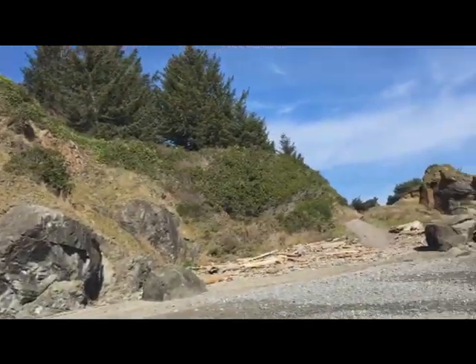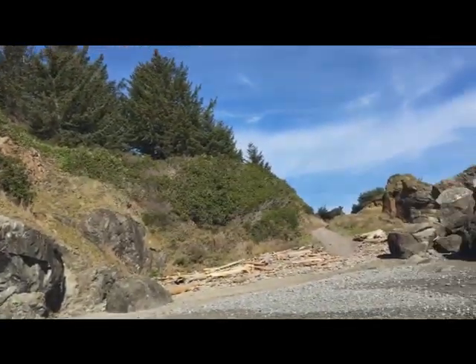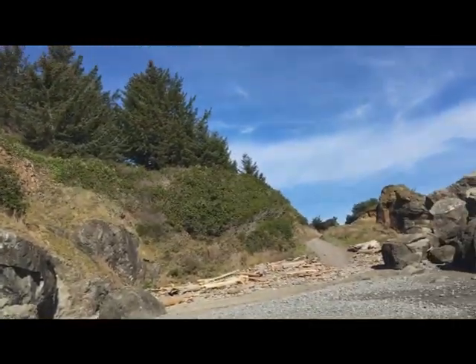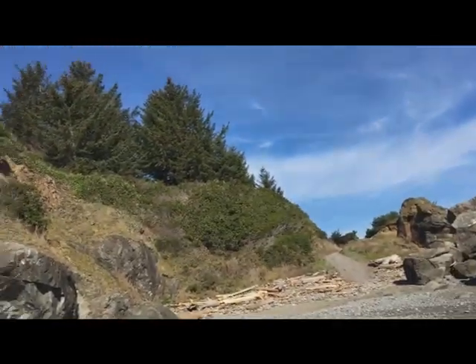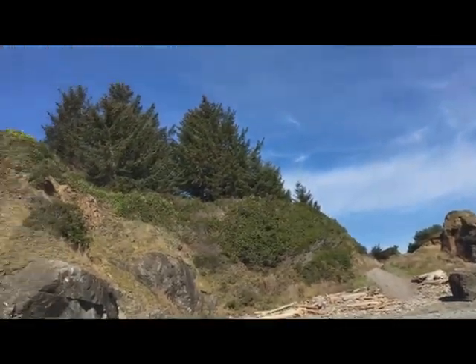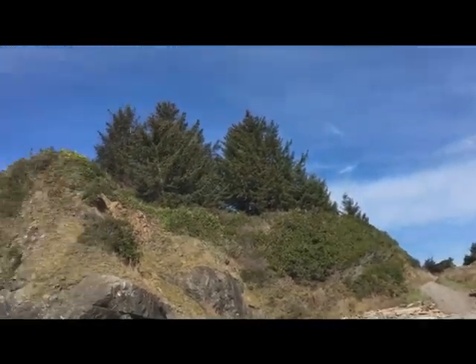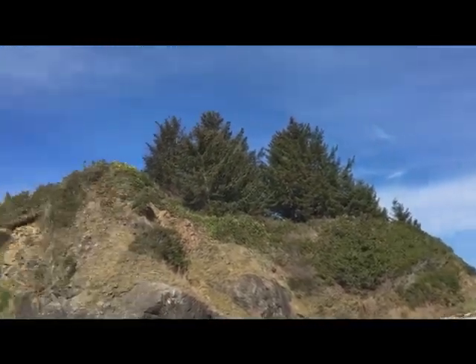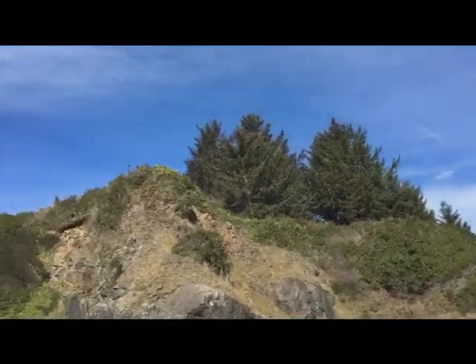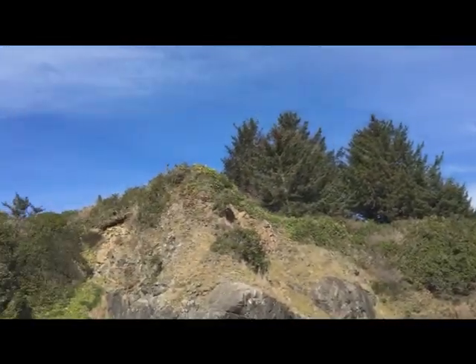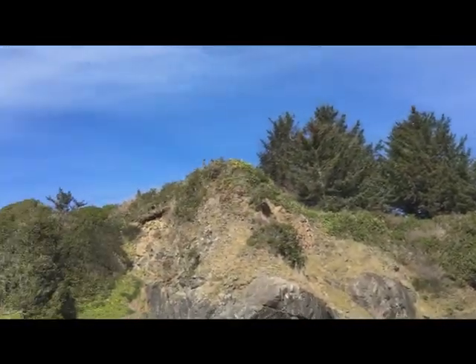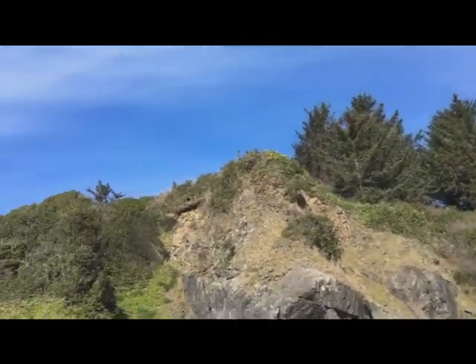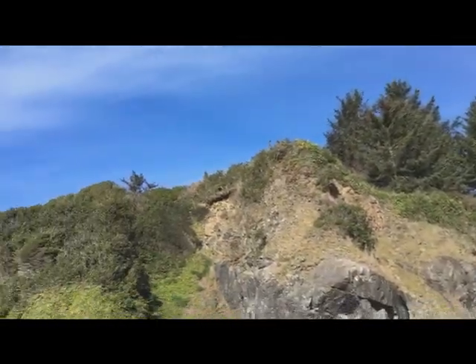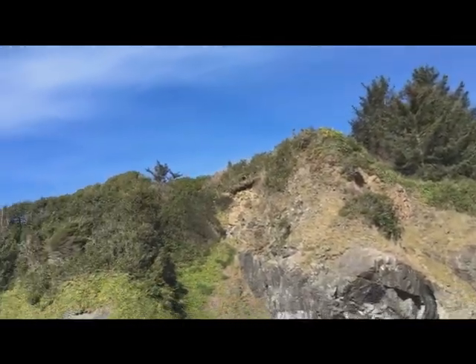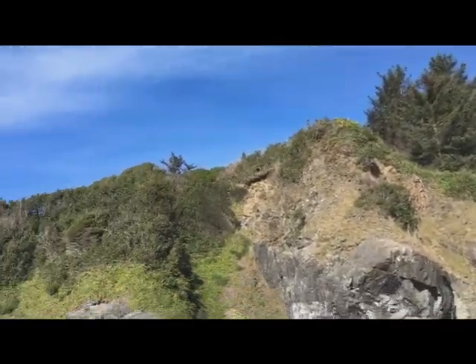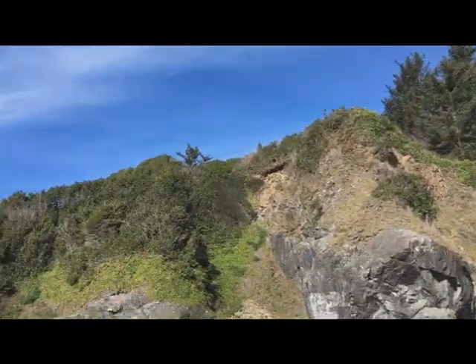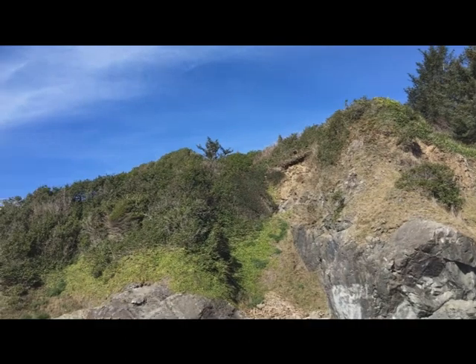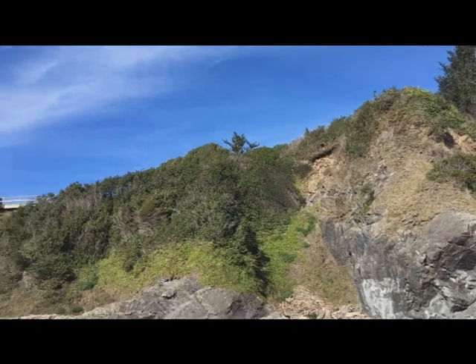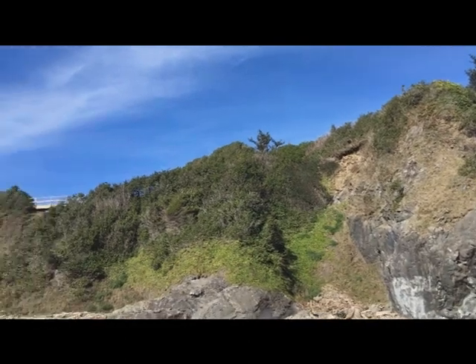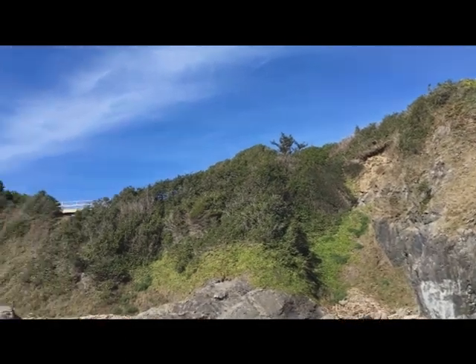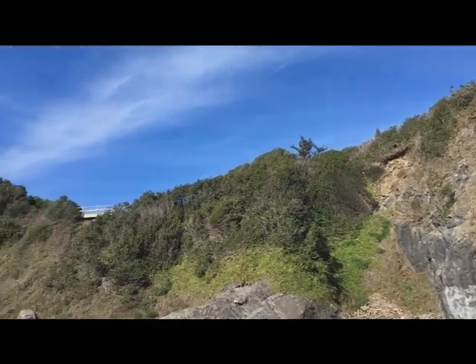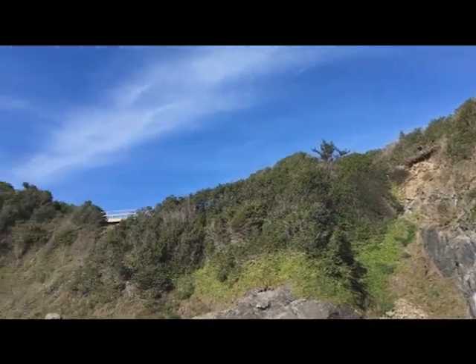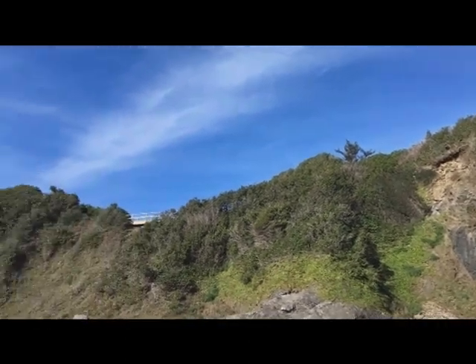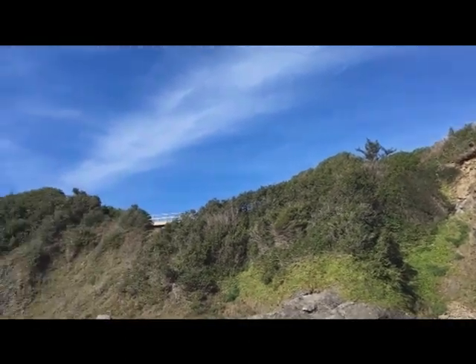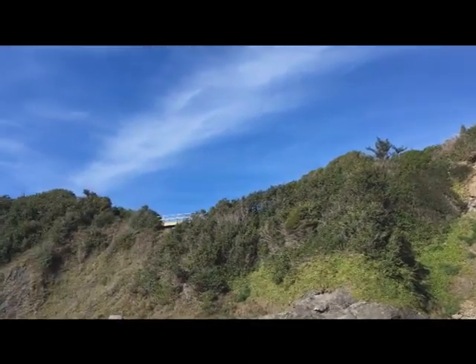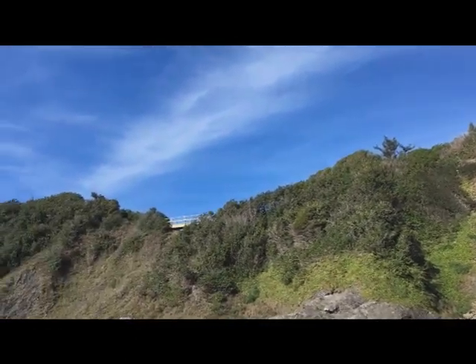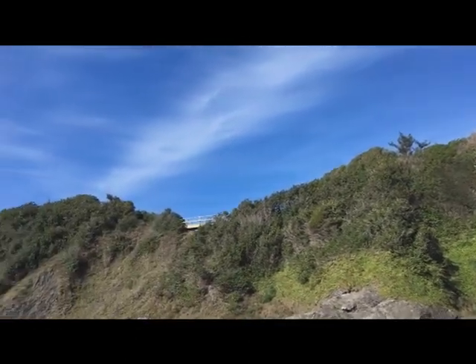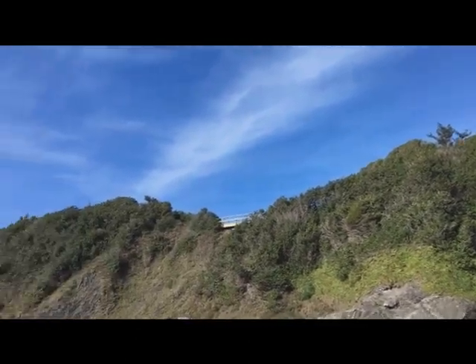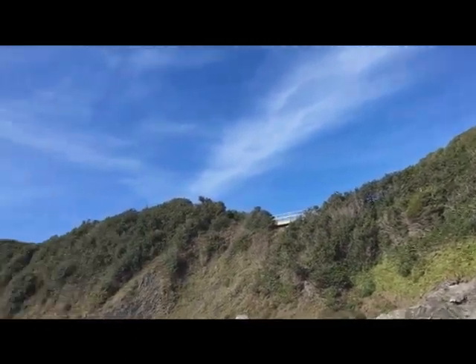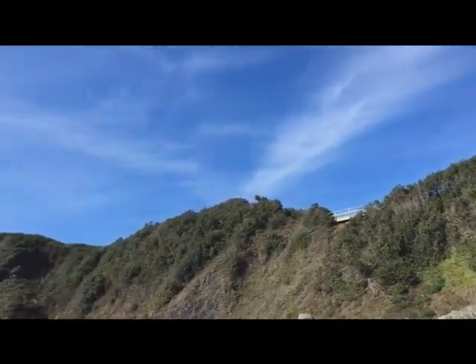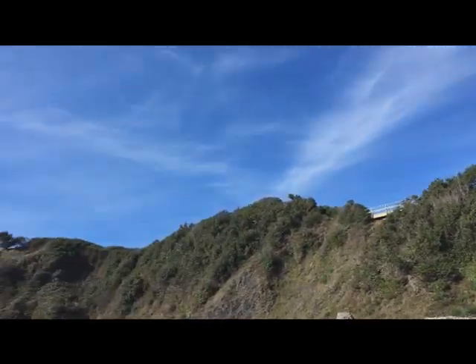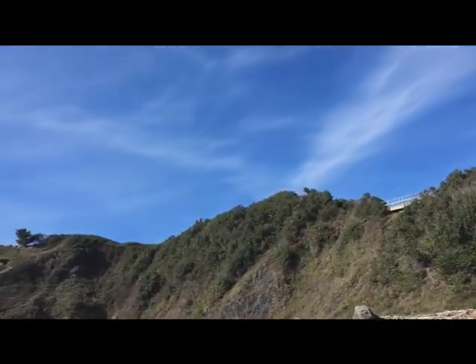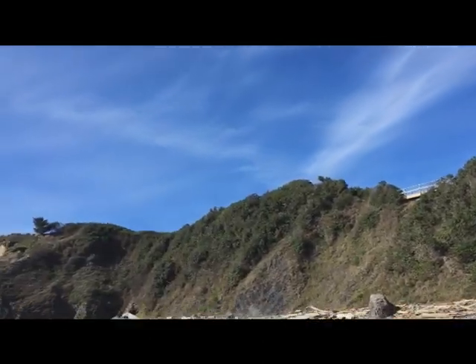That upper road goes up over those trees, then it comes down and goes across that little ridge and then out to the point.